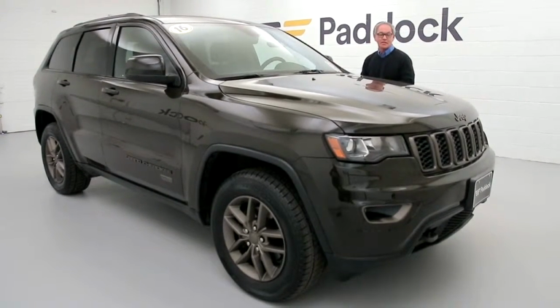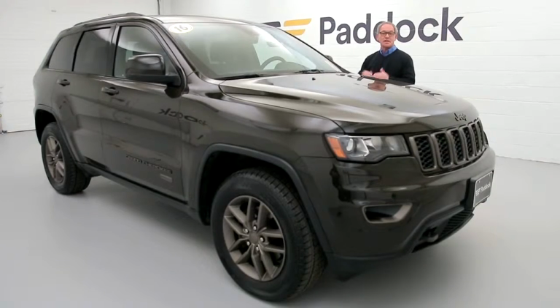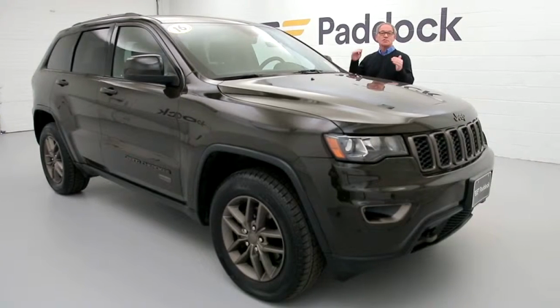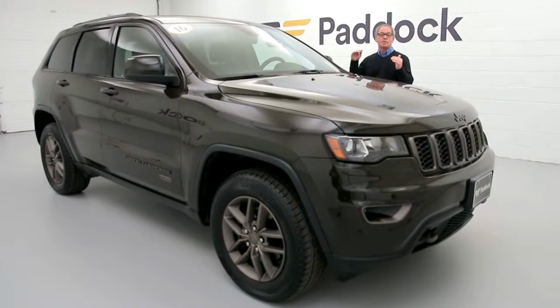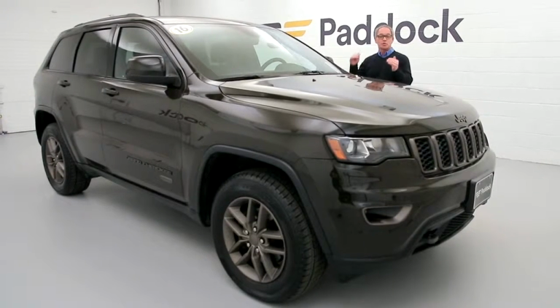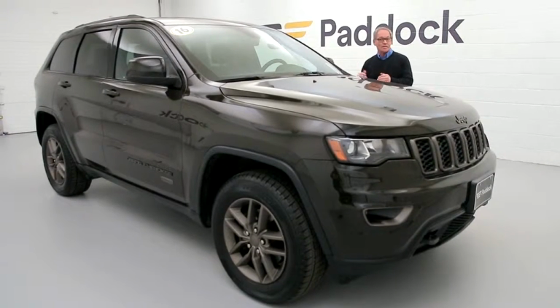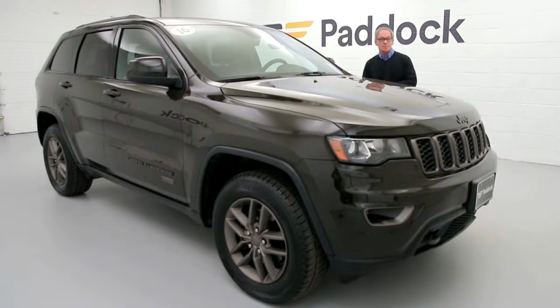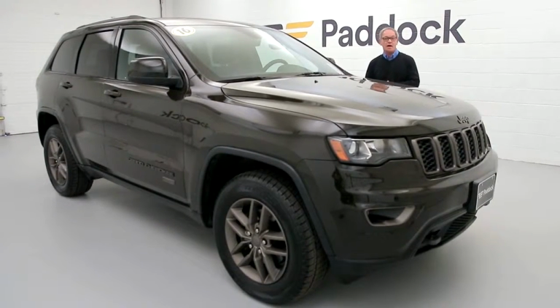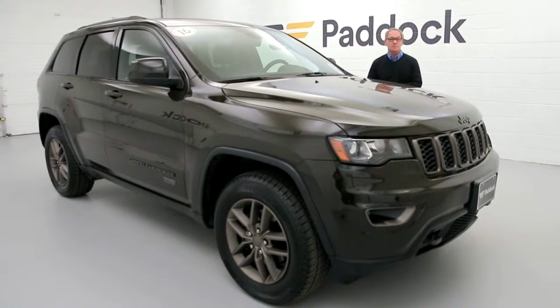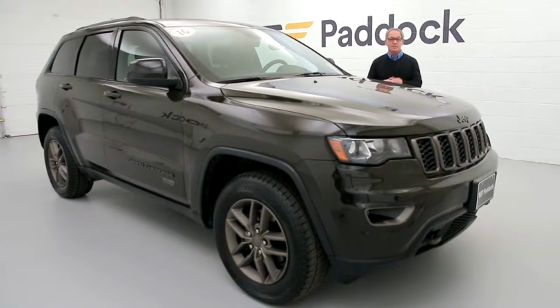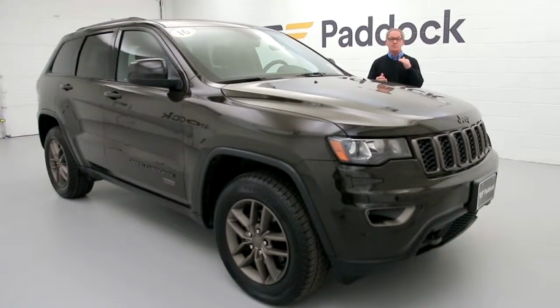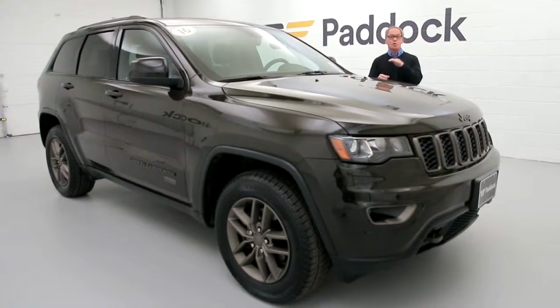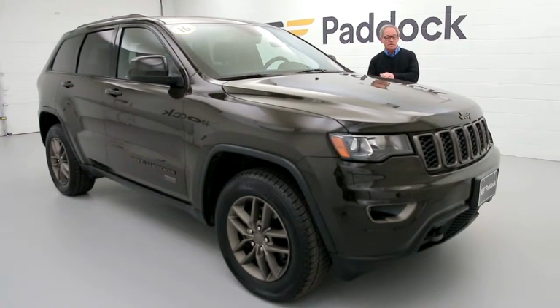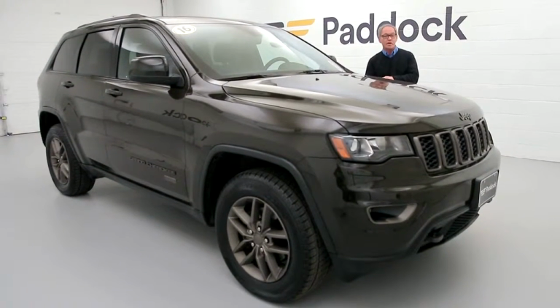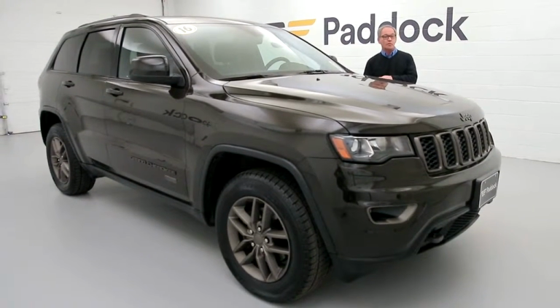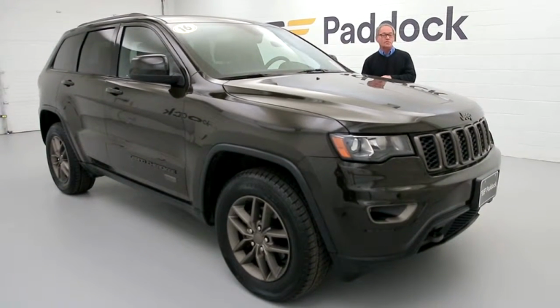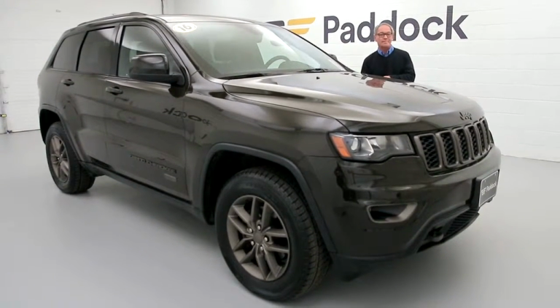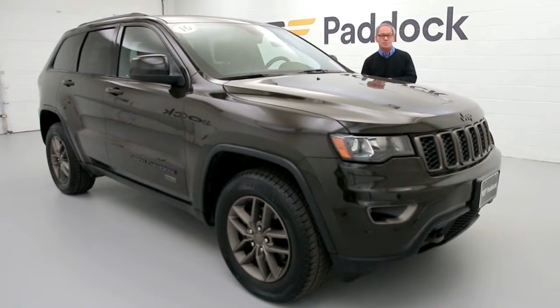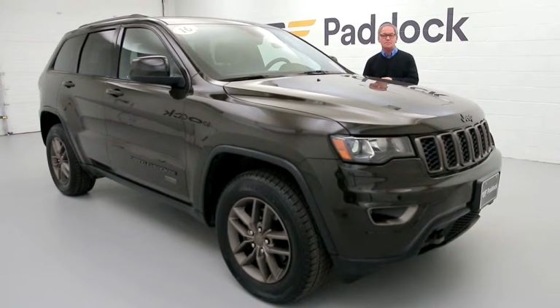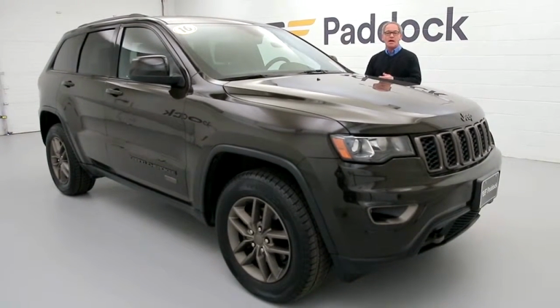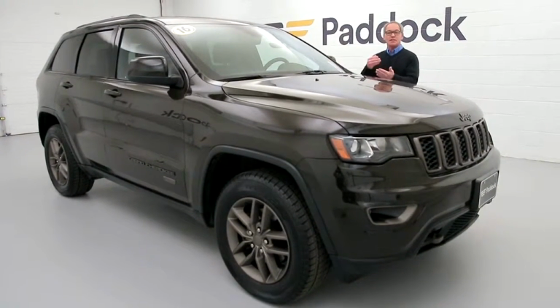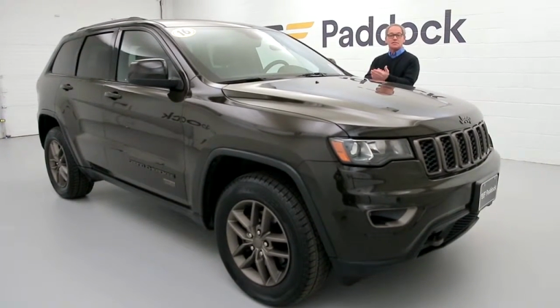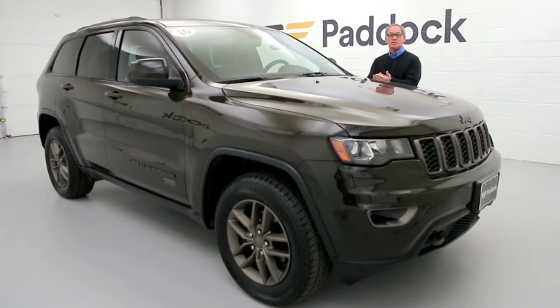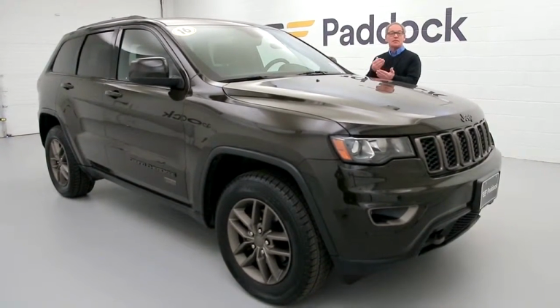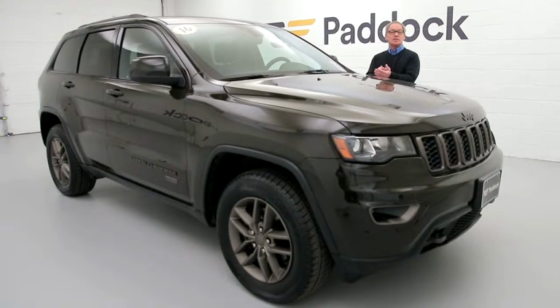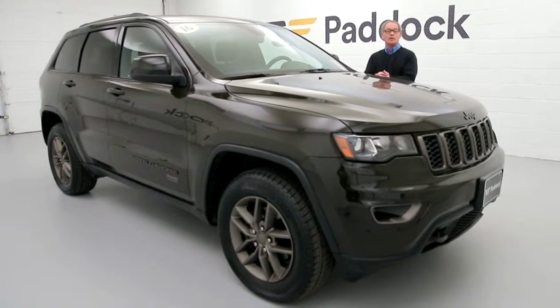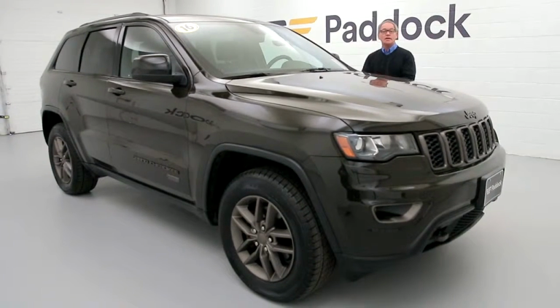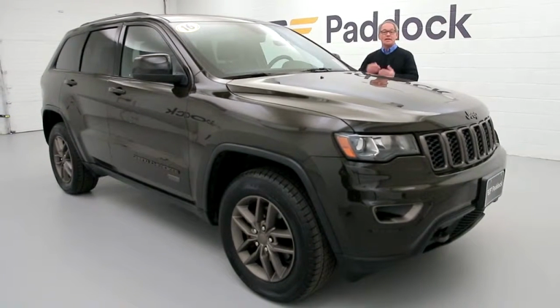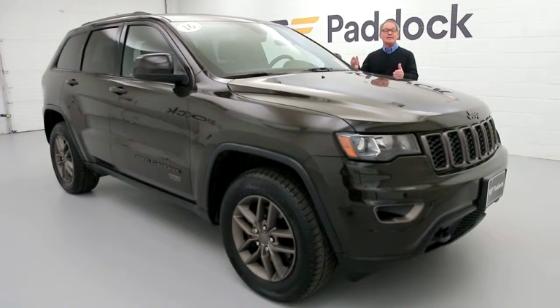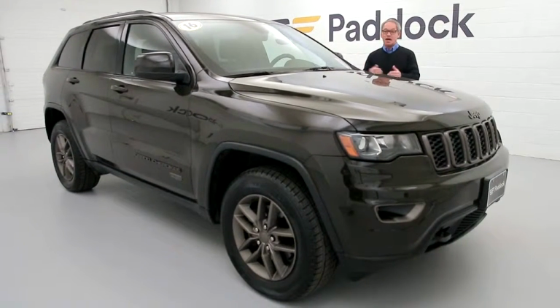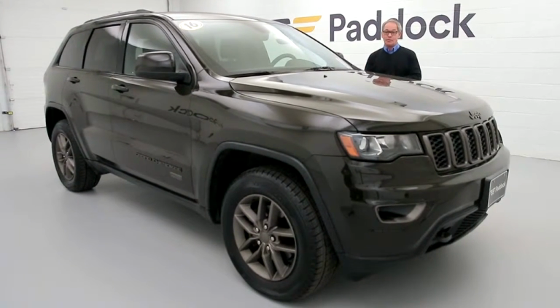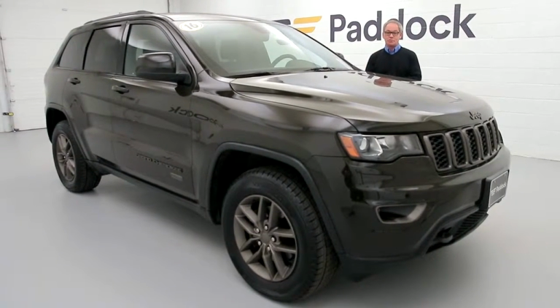This has just over 20,000 miles, features the quad-track four-wheel drive system, has heated seats, heated steering wheel, and heated side view mirrors.